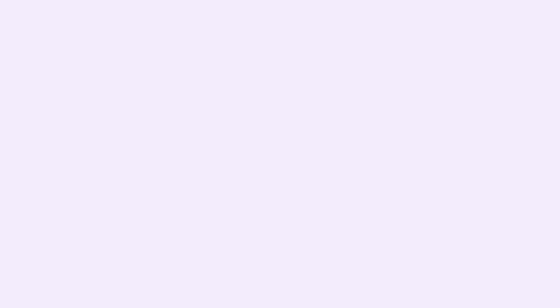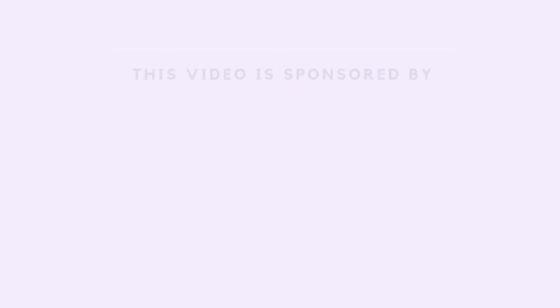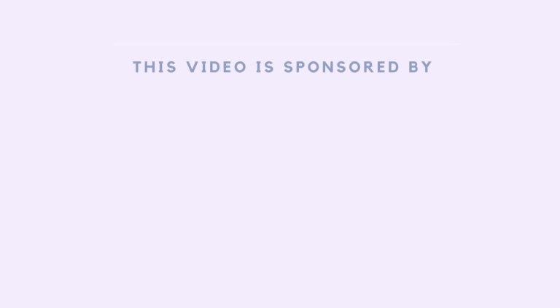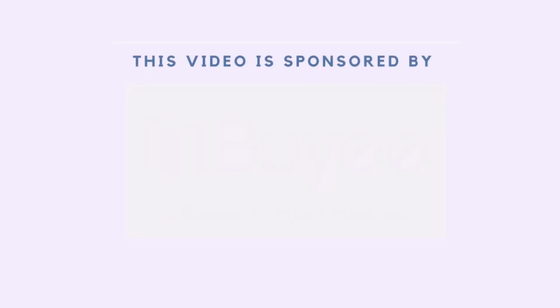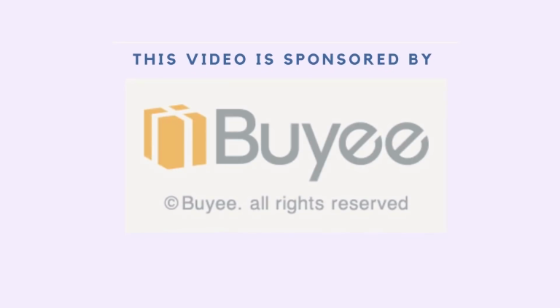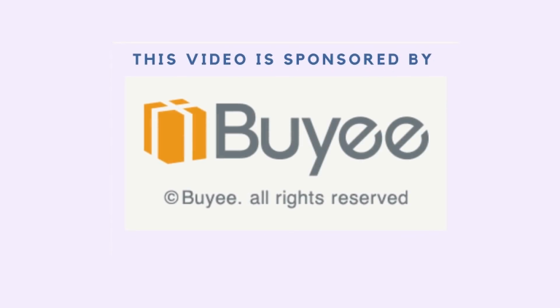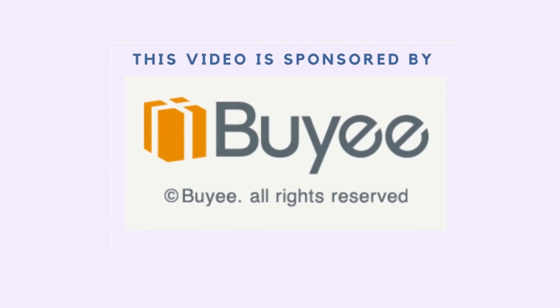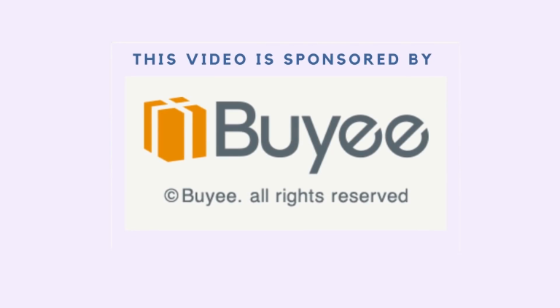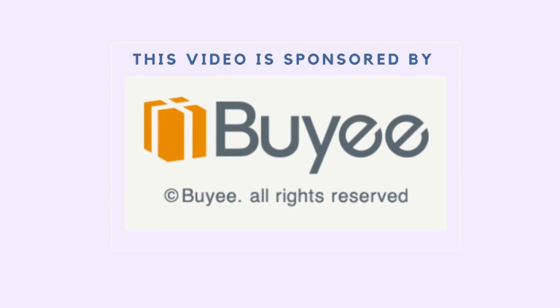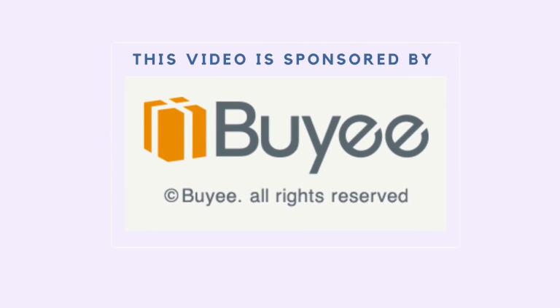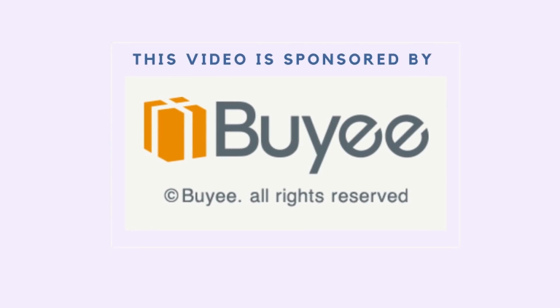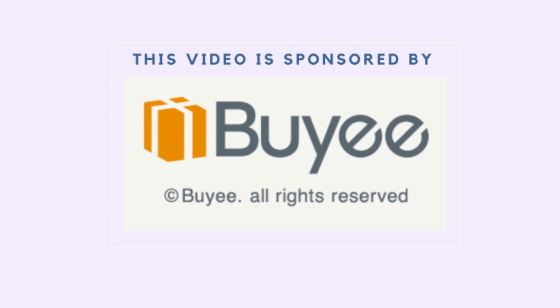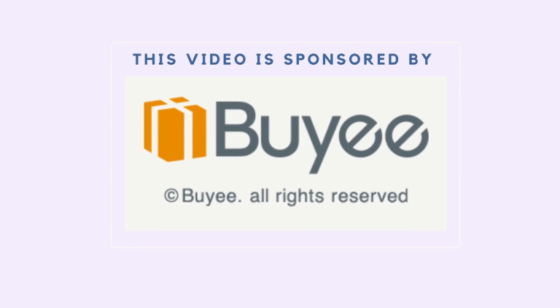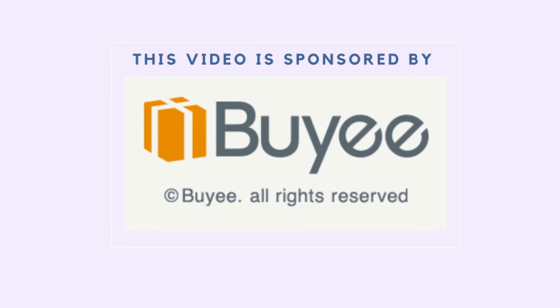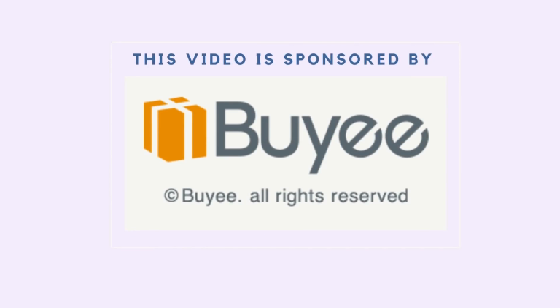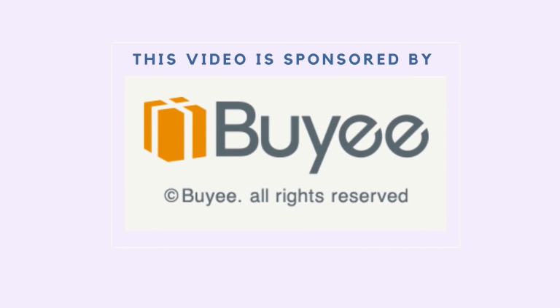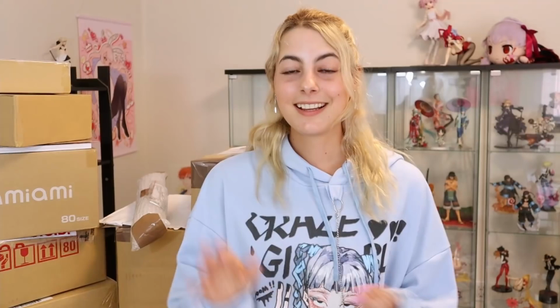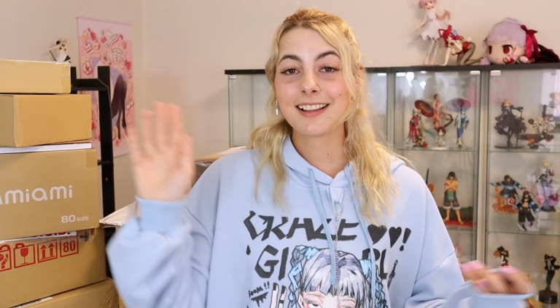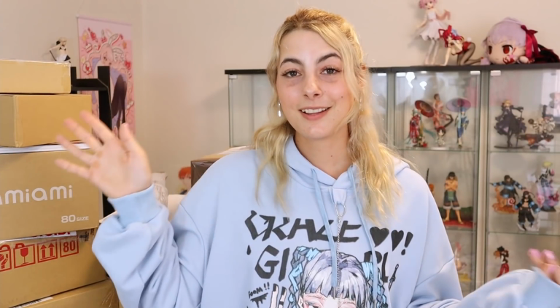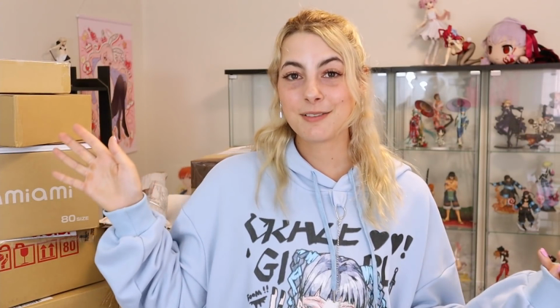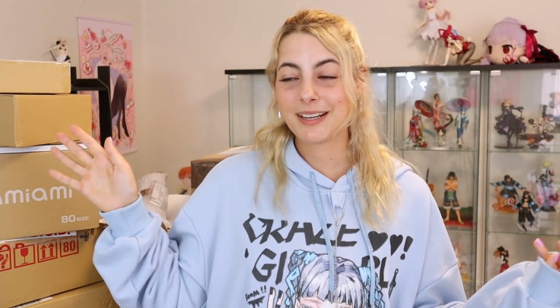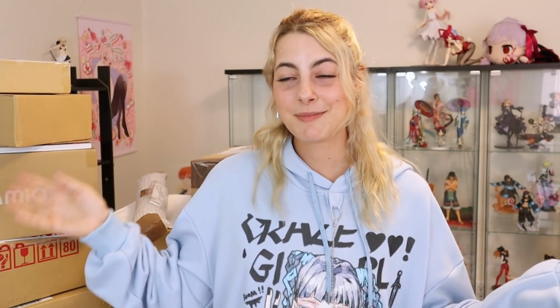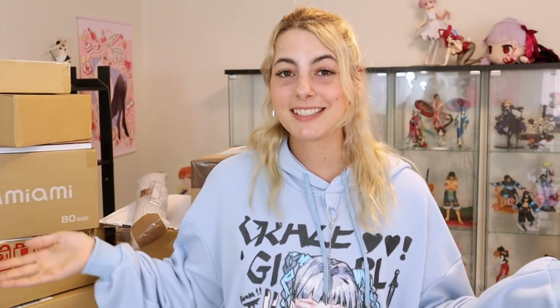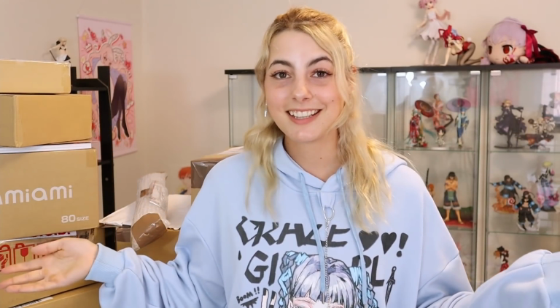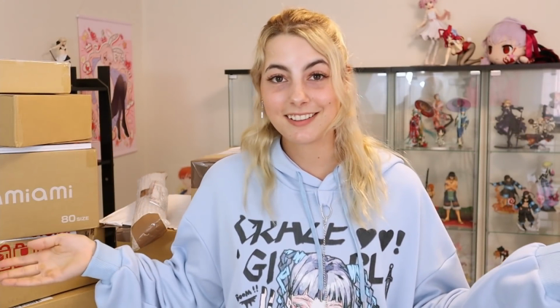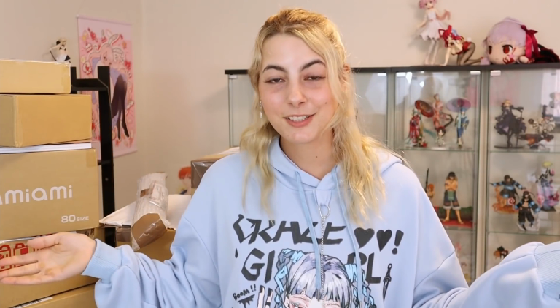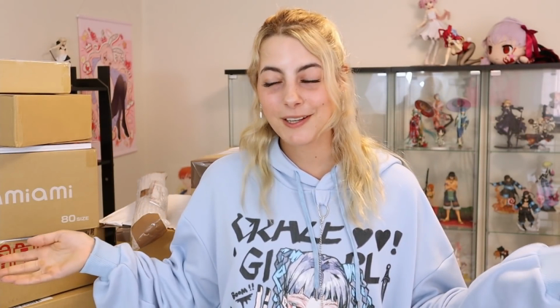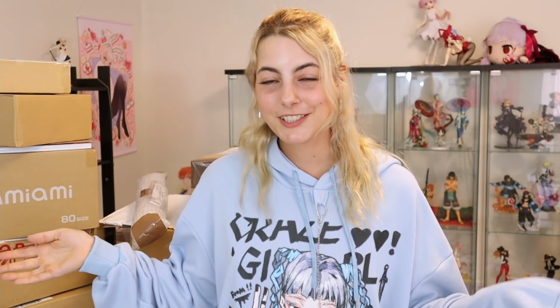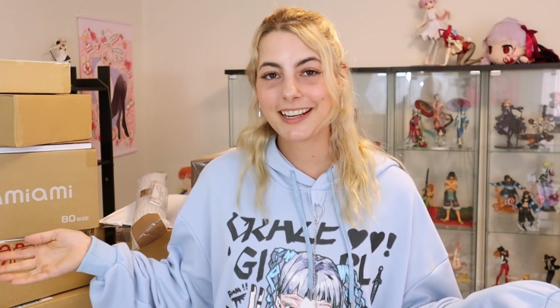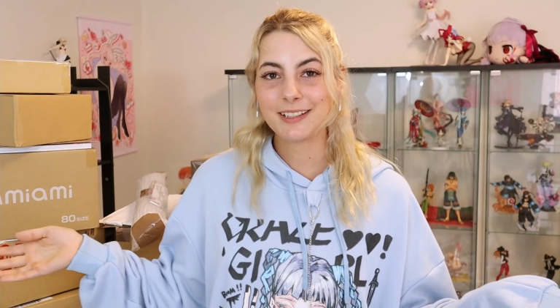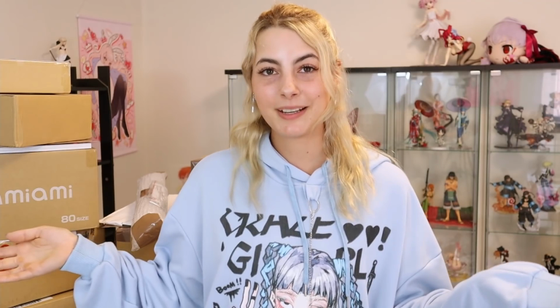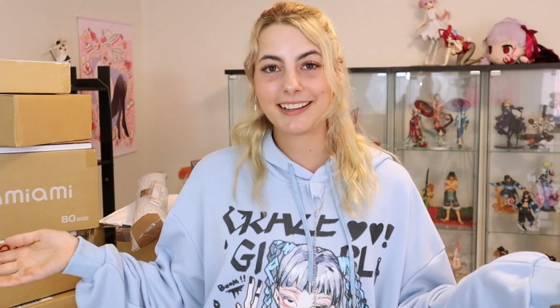This video is sponsored by Buyee. Hello, my name is Danielle and you're watching Anambay.